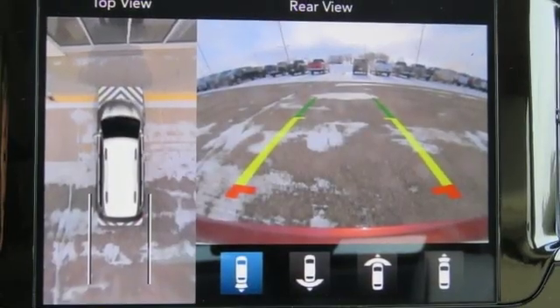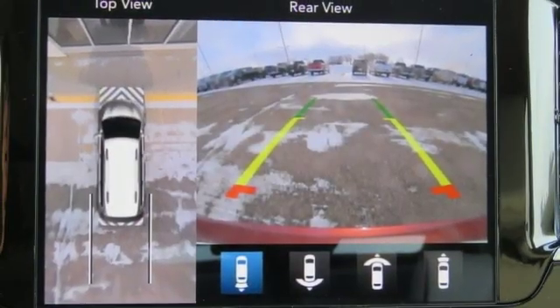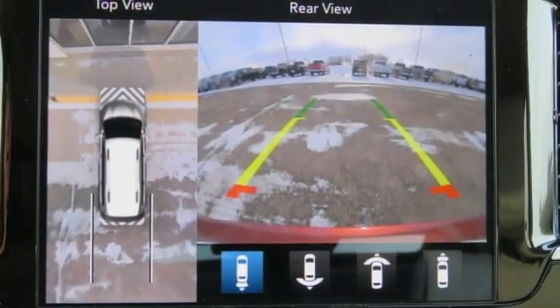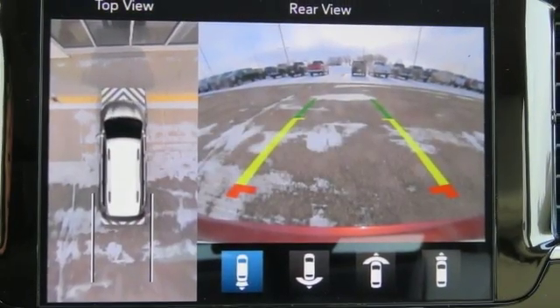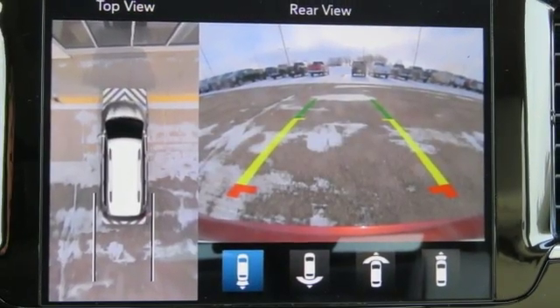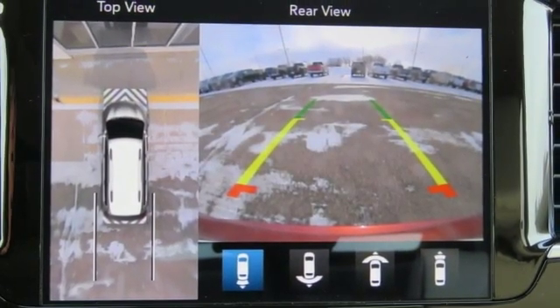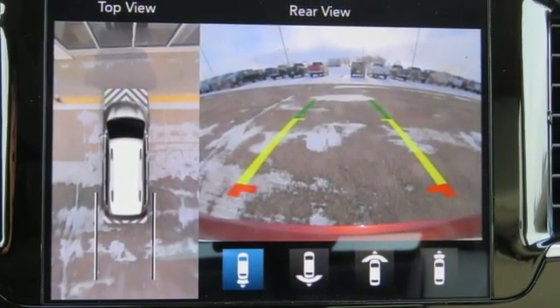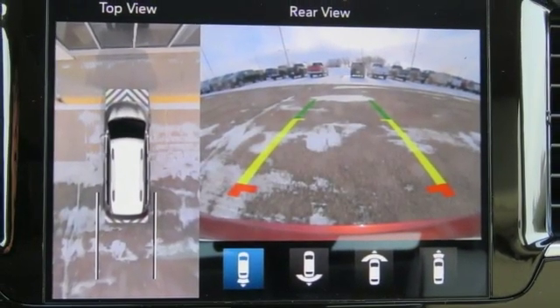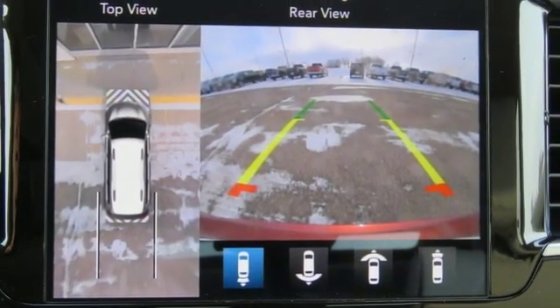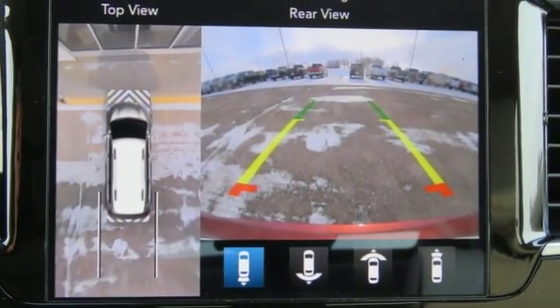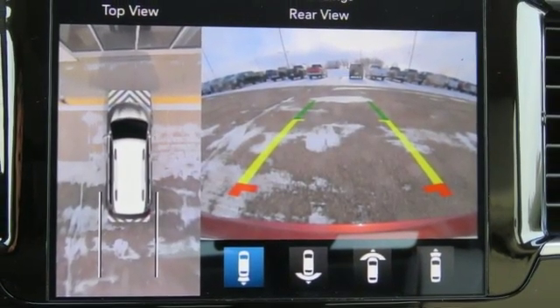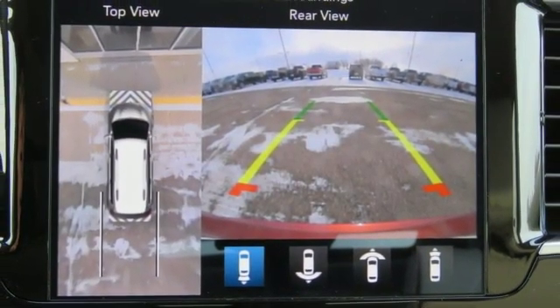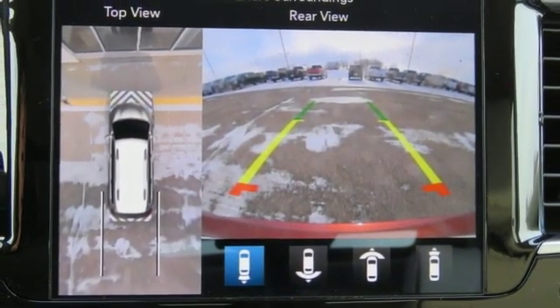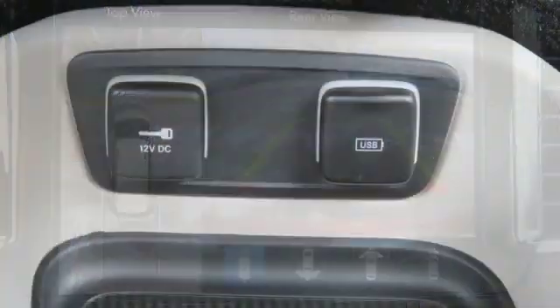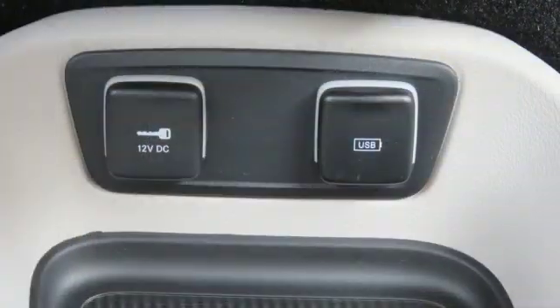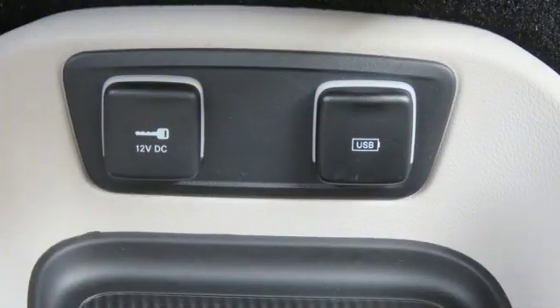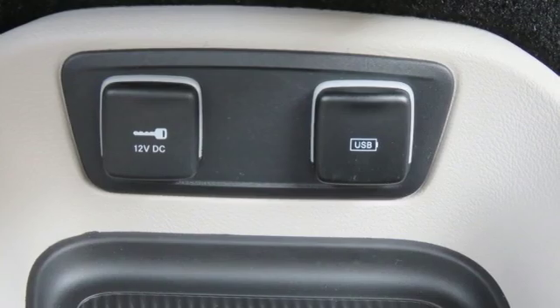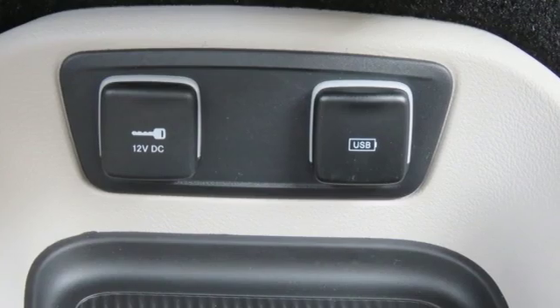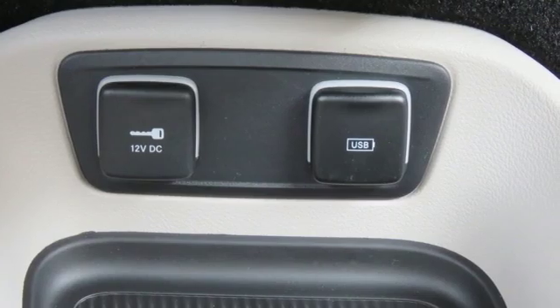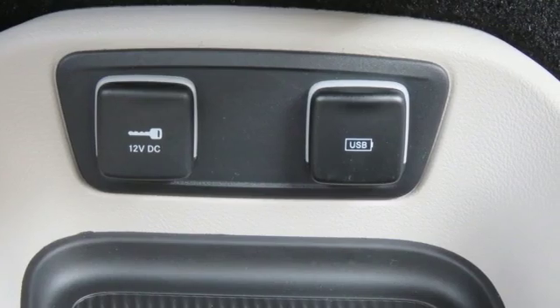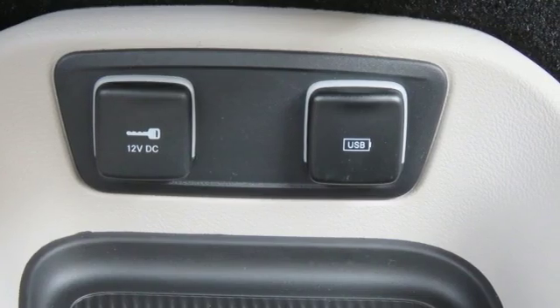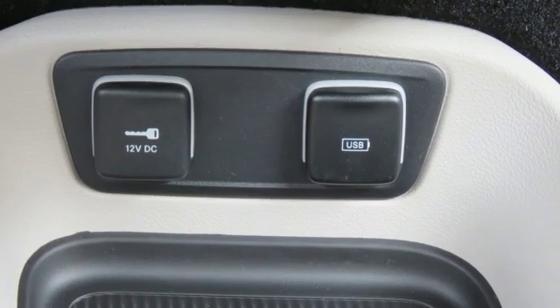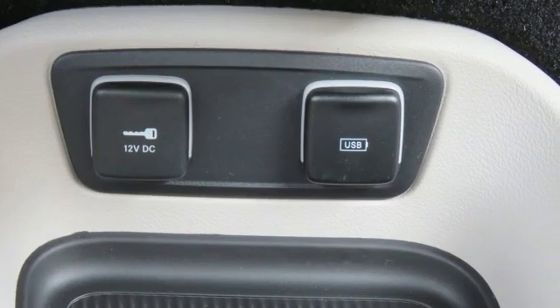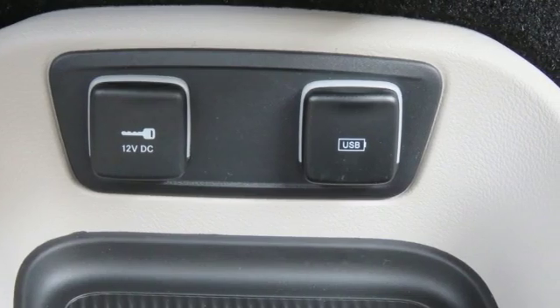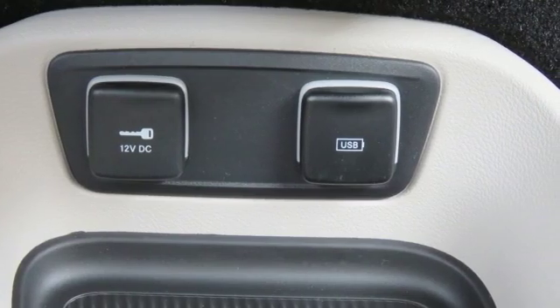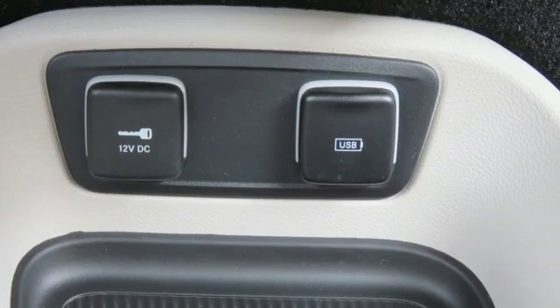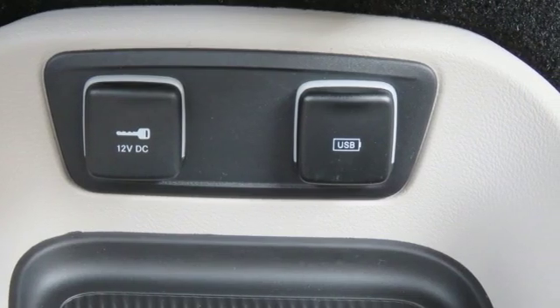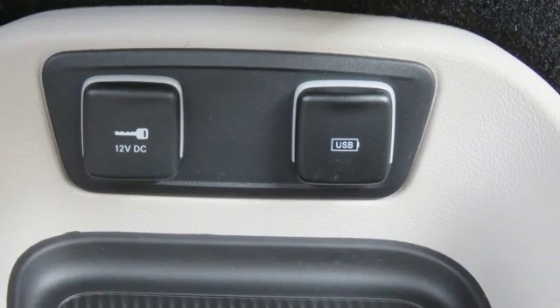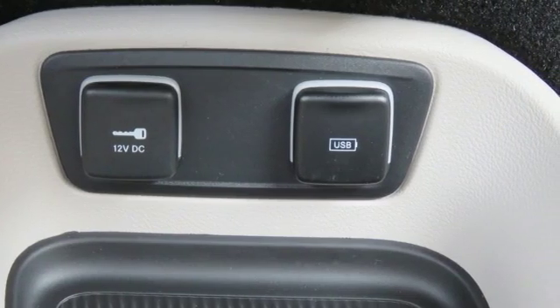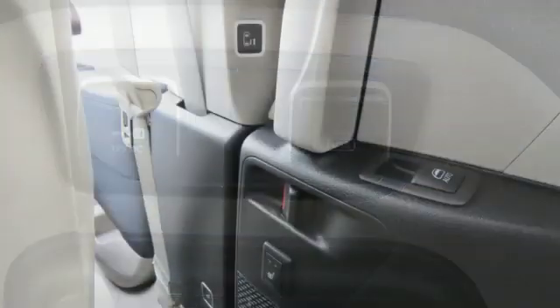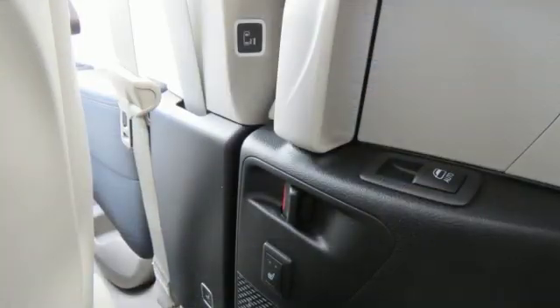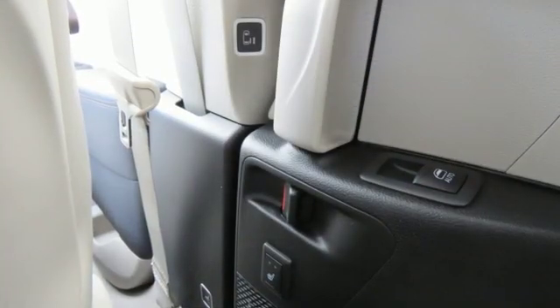Heated steering wheel, V6 engine, hands-free lift gate, auto dimming rear view mirror, and heated and ventilated leather bucket seats.